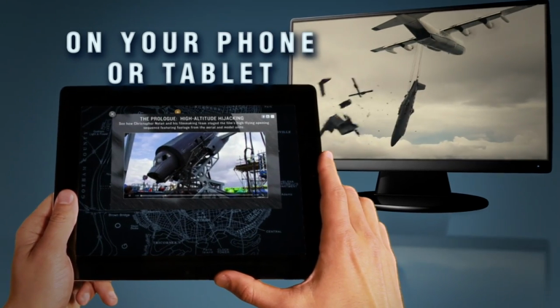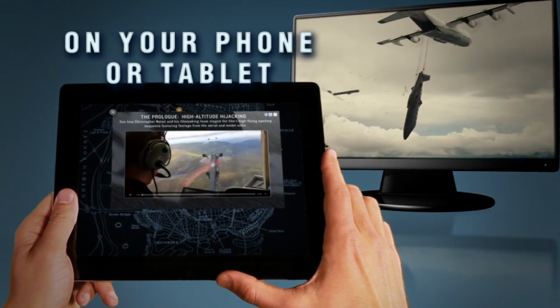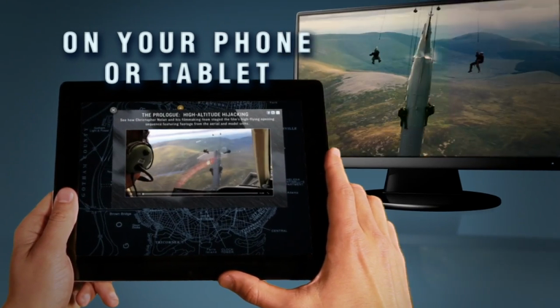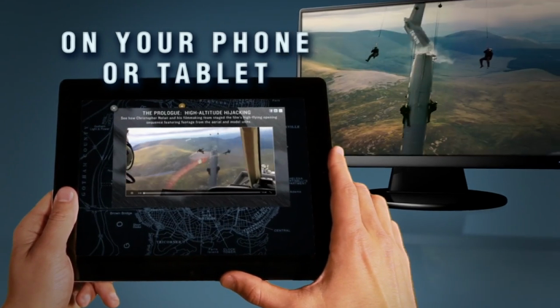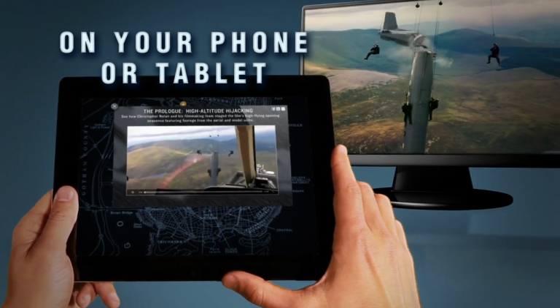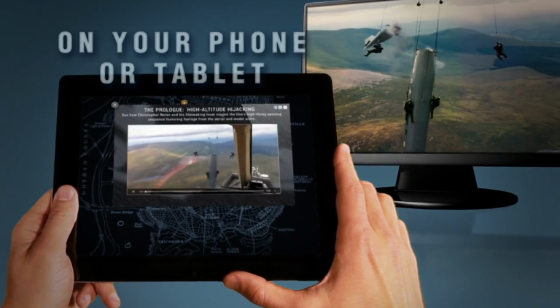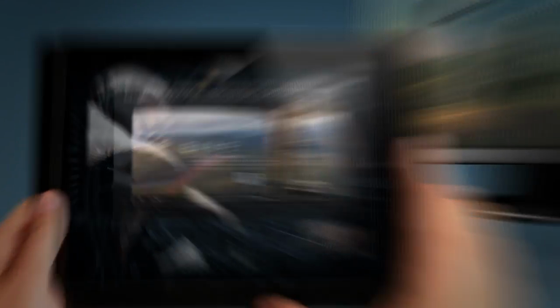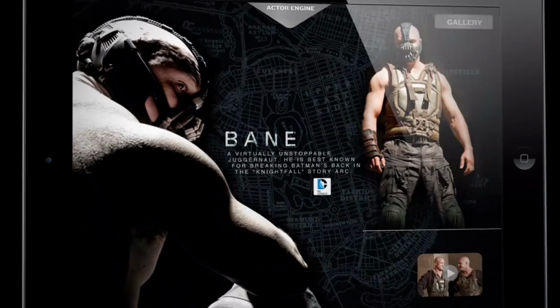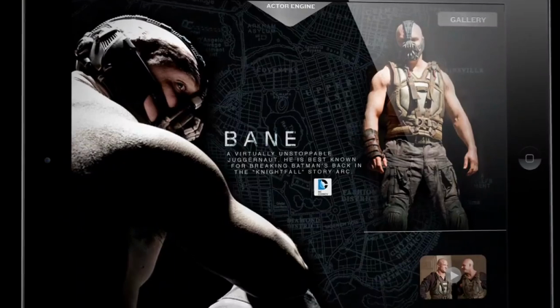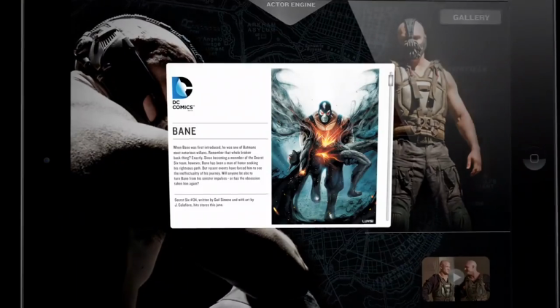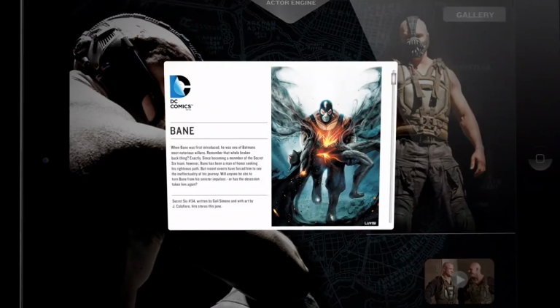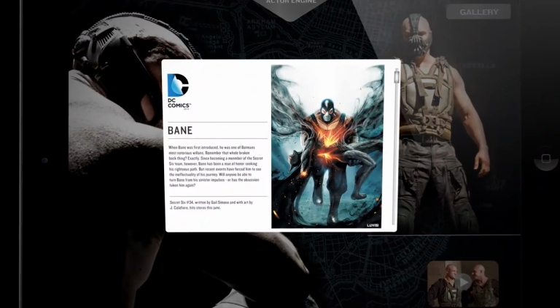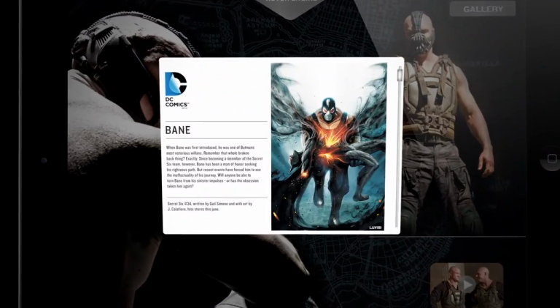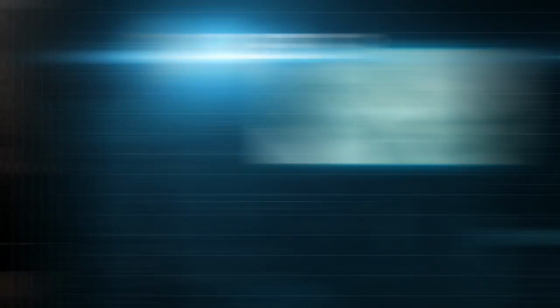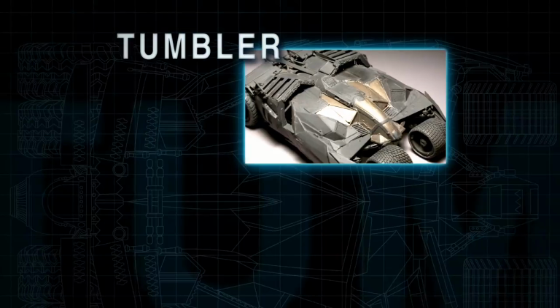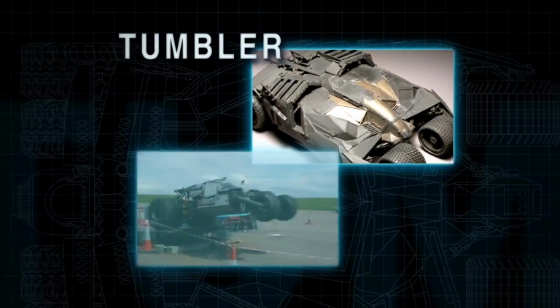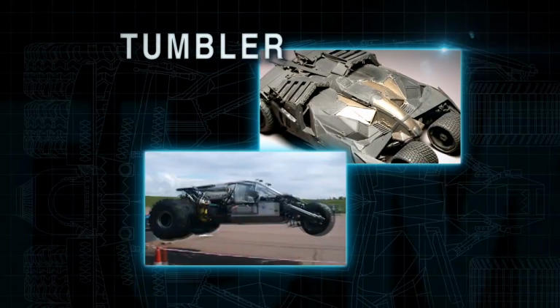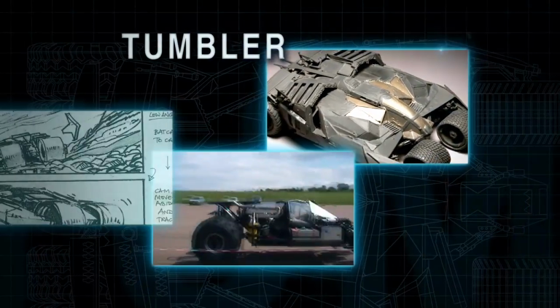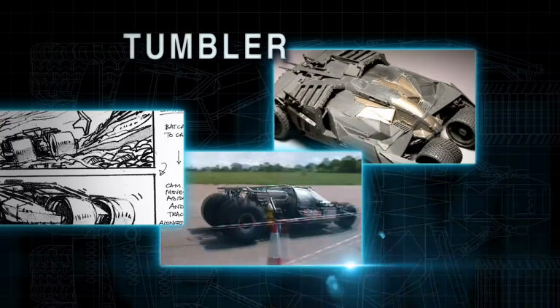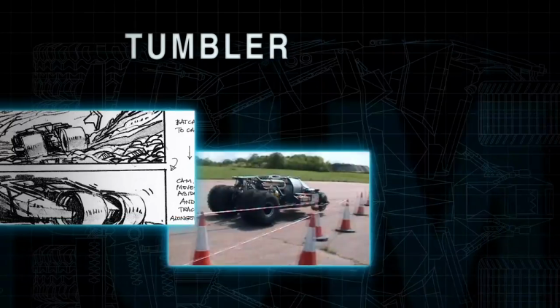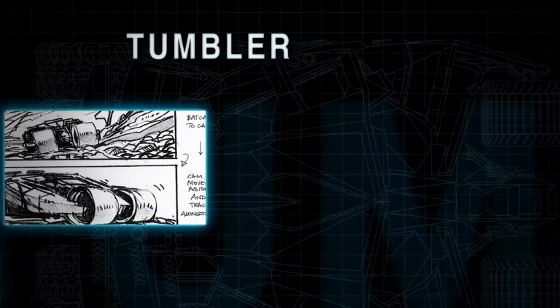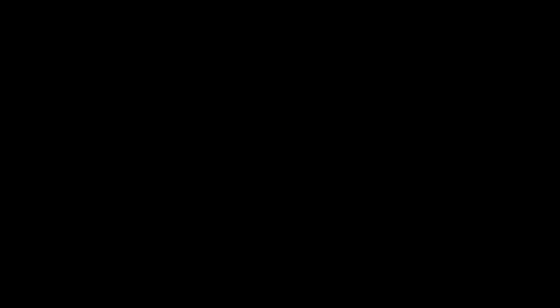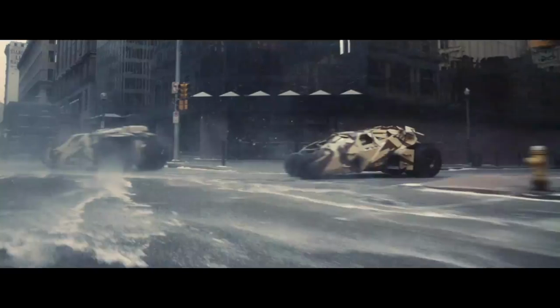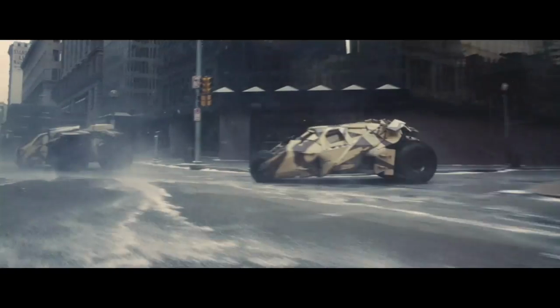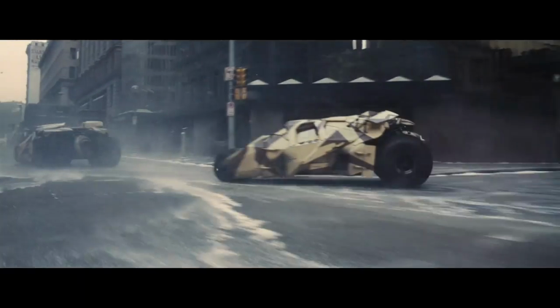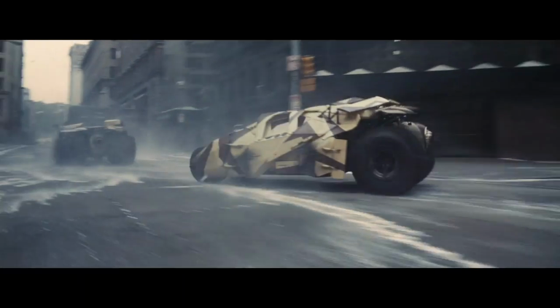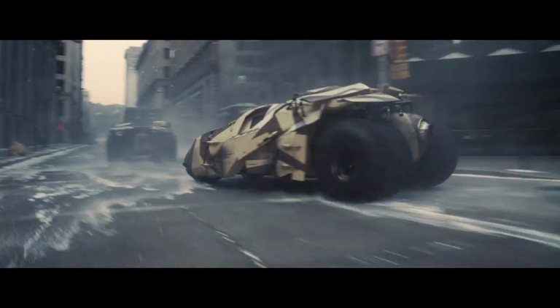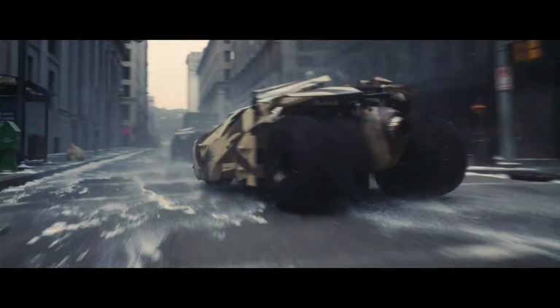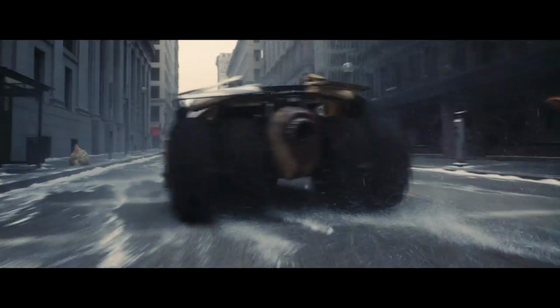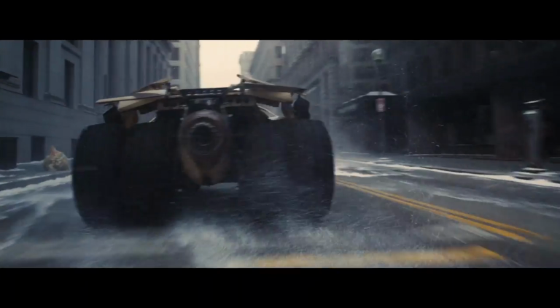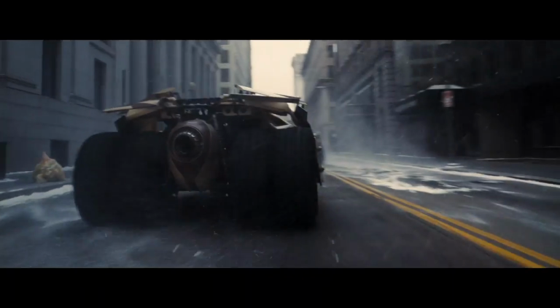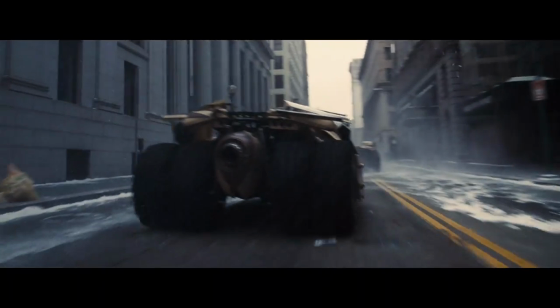Explore scenes while you watch the movie. Access character profiles, vehicle profiles. Put the Tumbler in your own personal video and more.